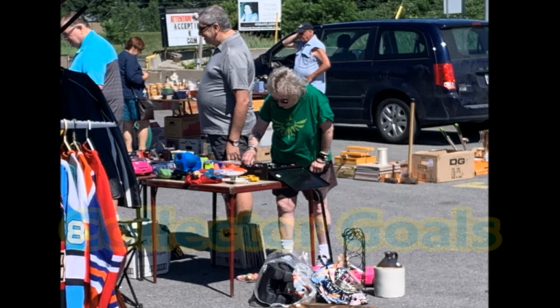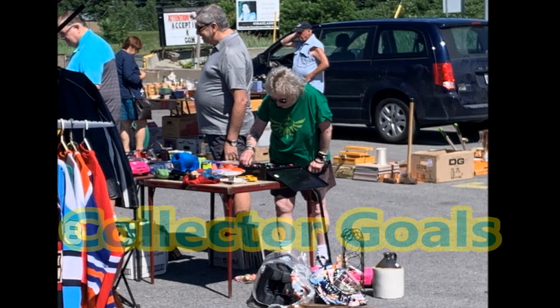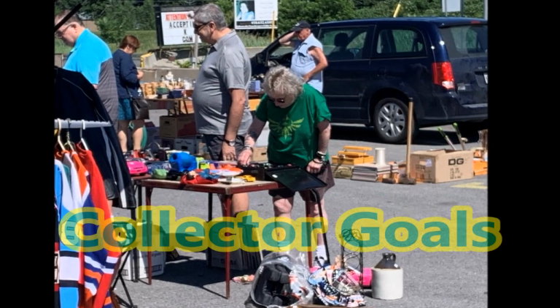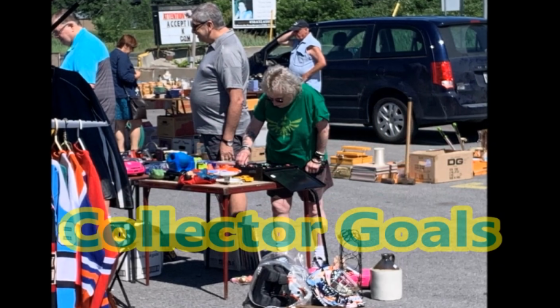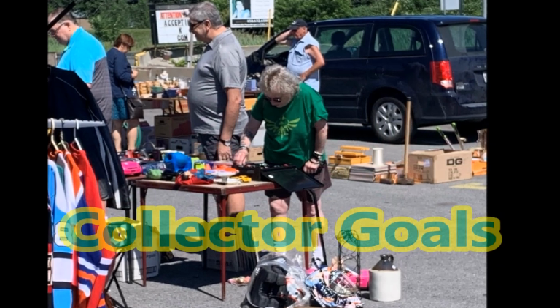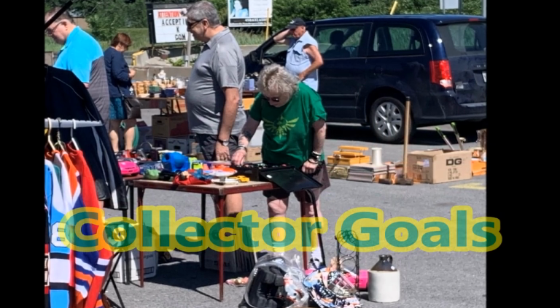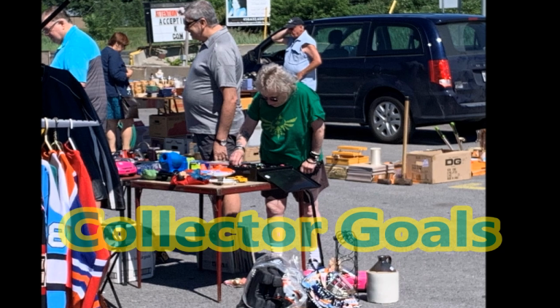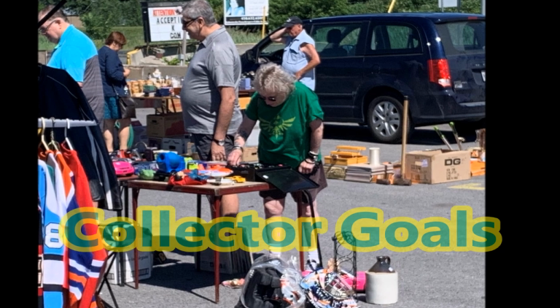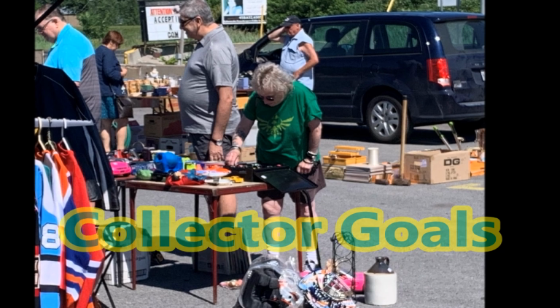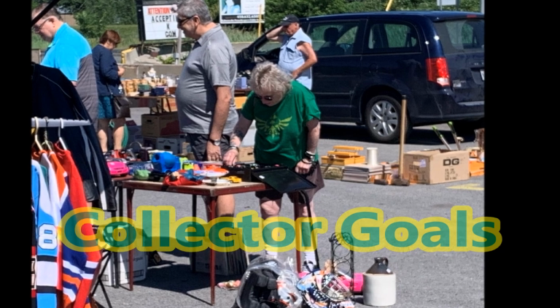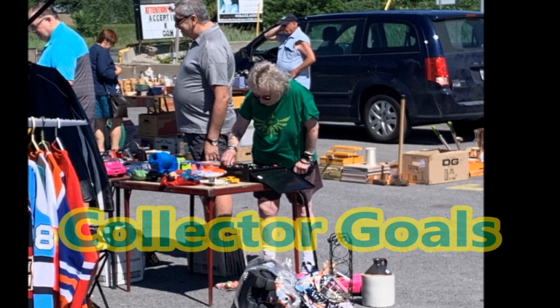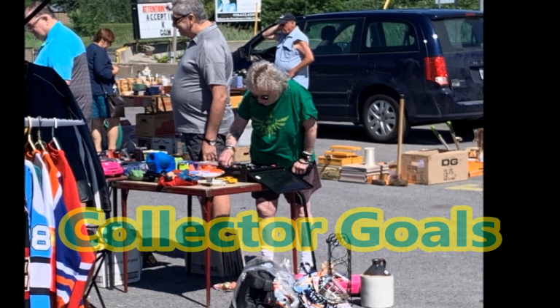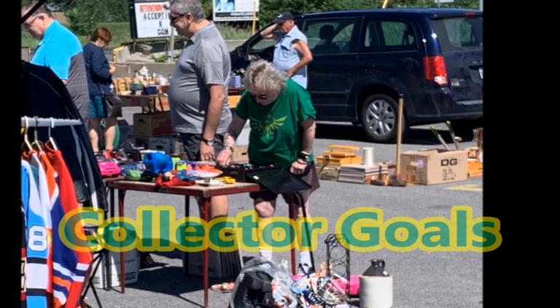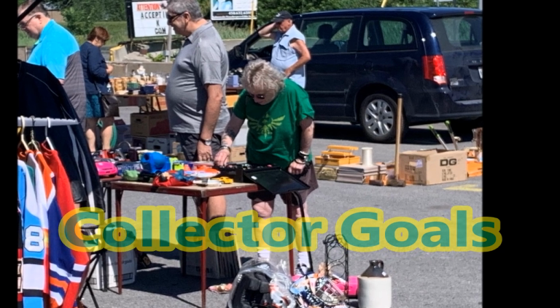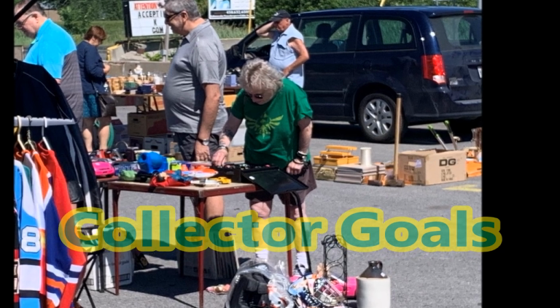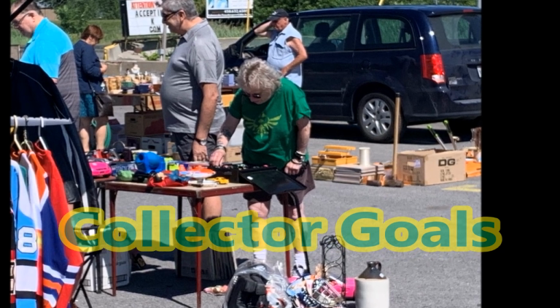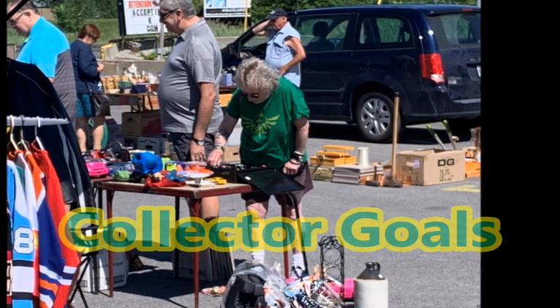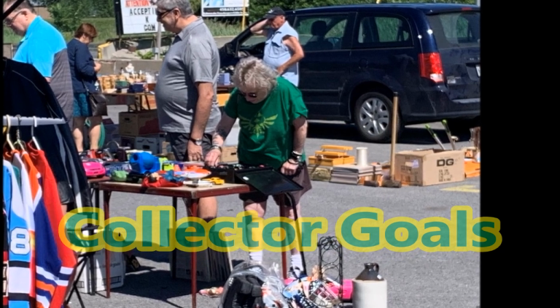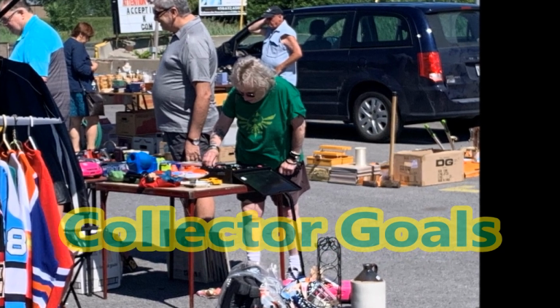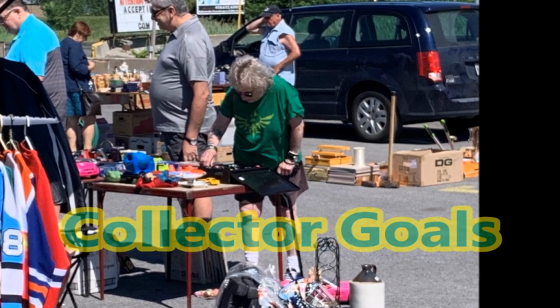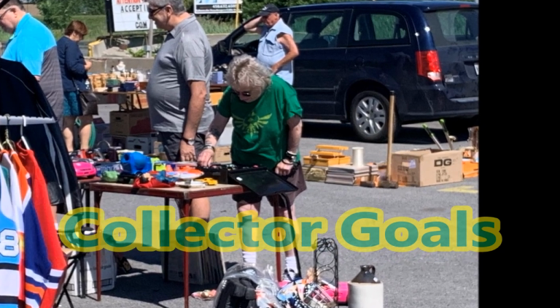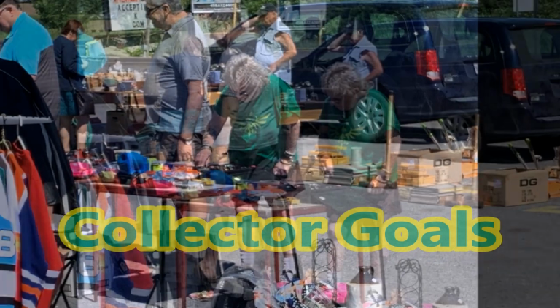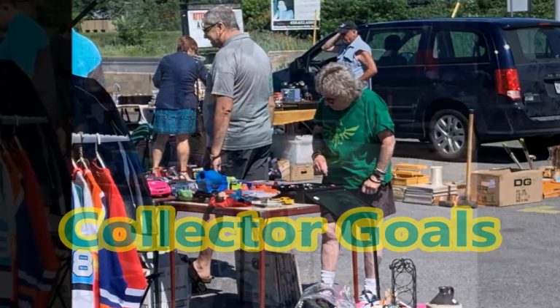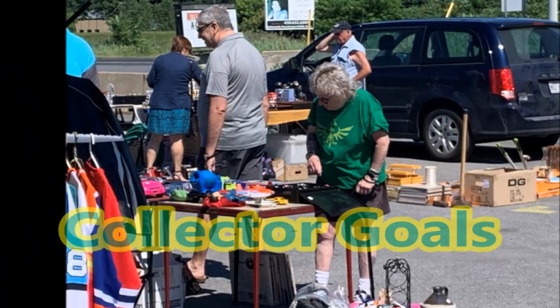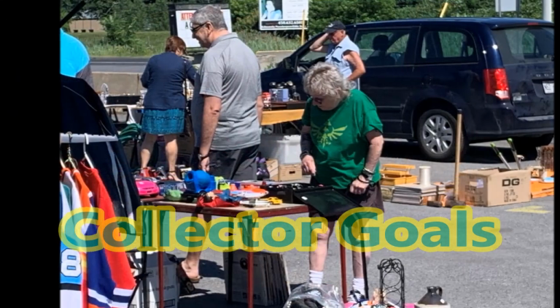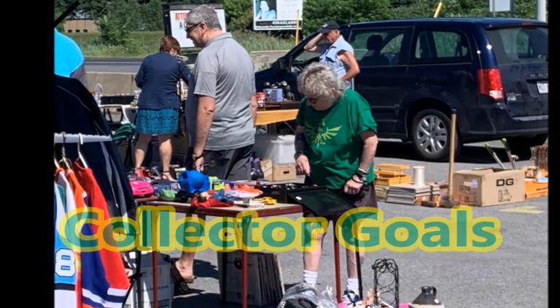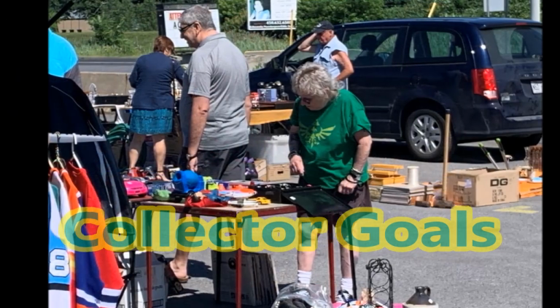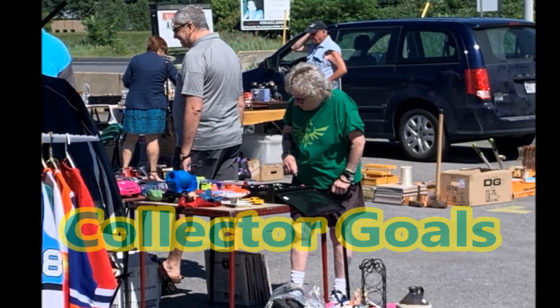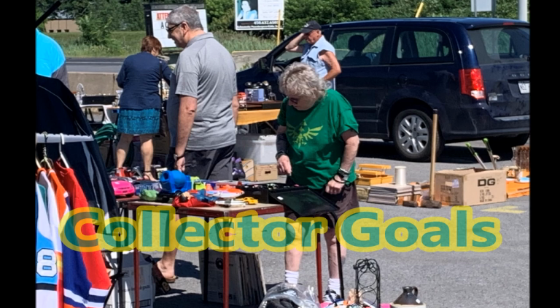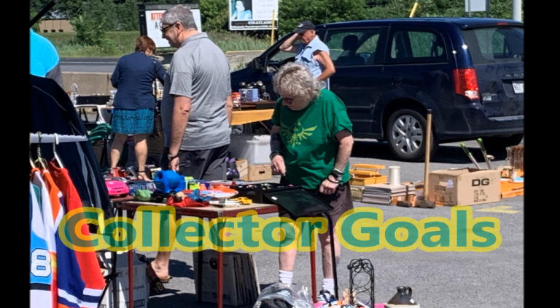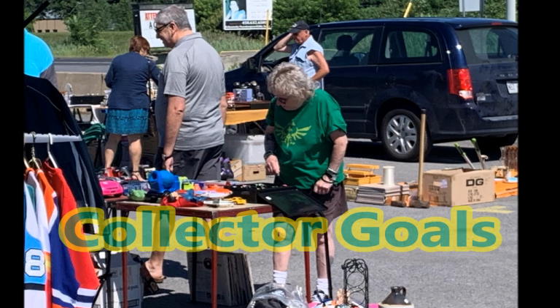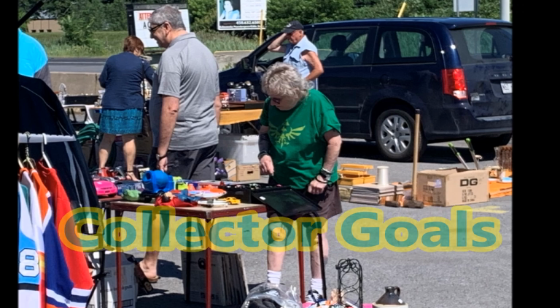The only picture I took at the flea markets — check out this cool old lady rocking the Legend of Zelda shirt. She's going through Dinkies, still collecting.